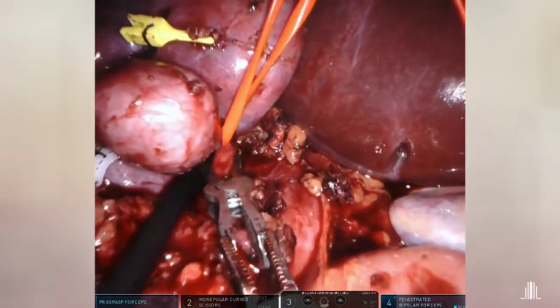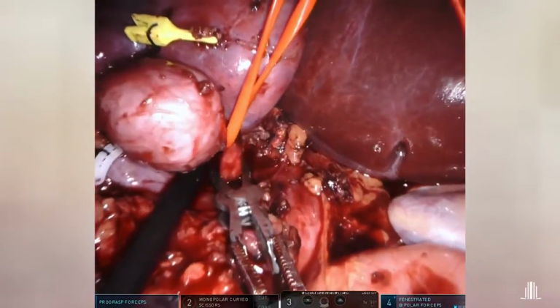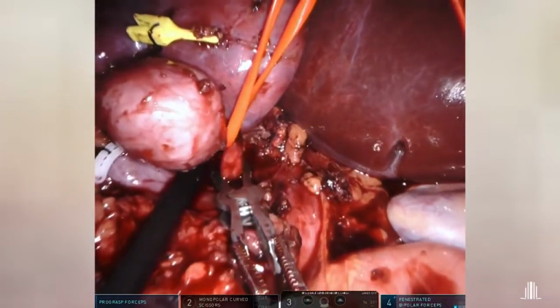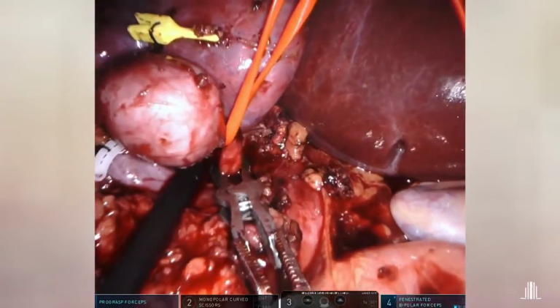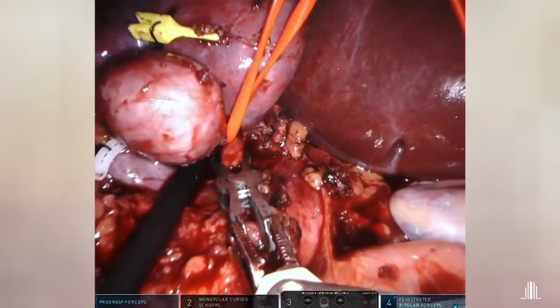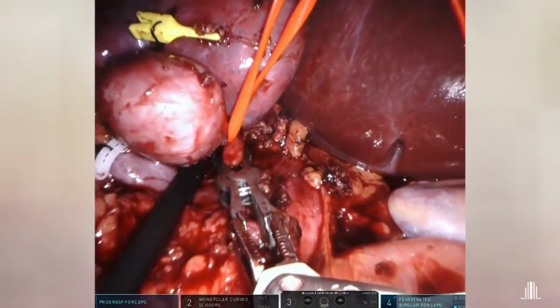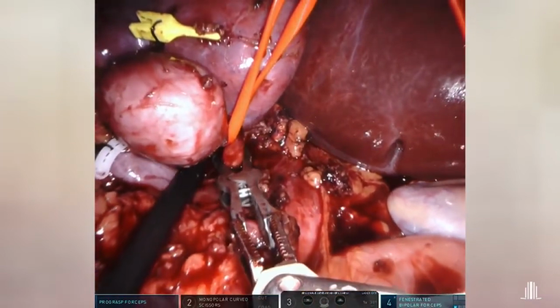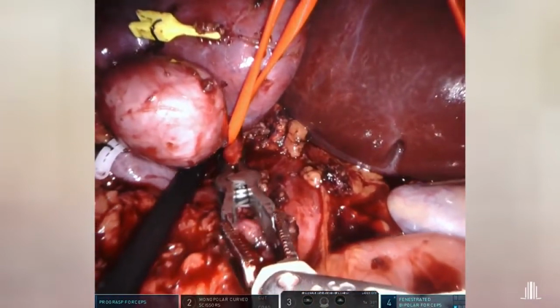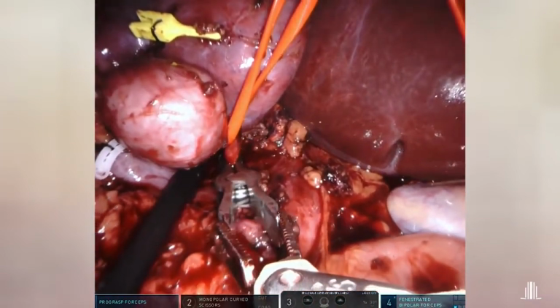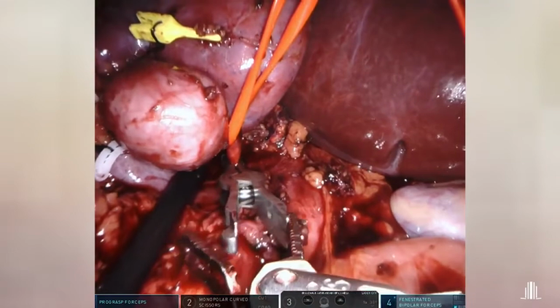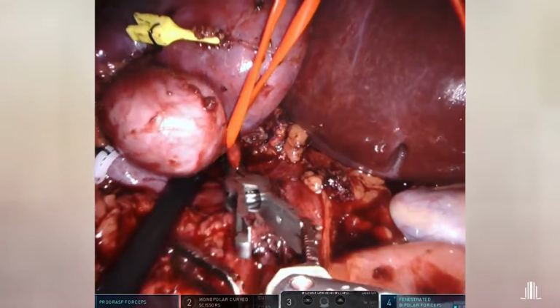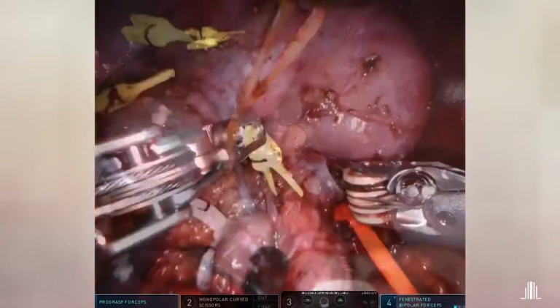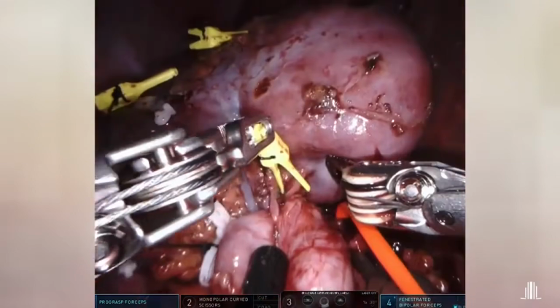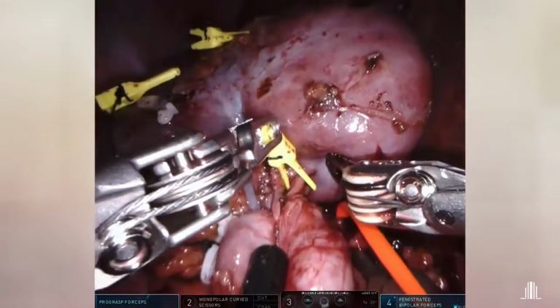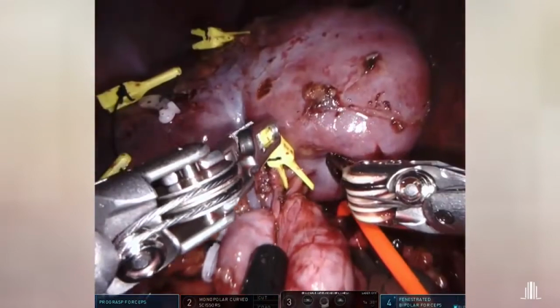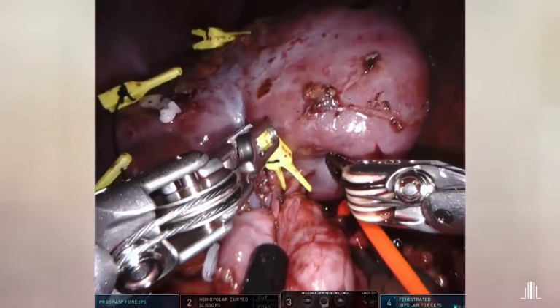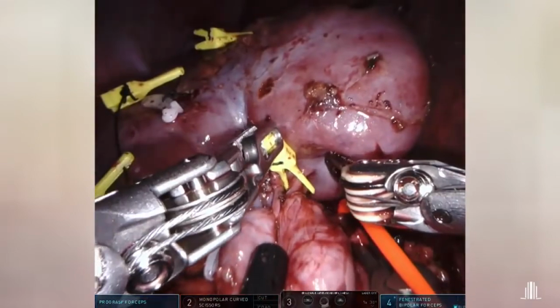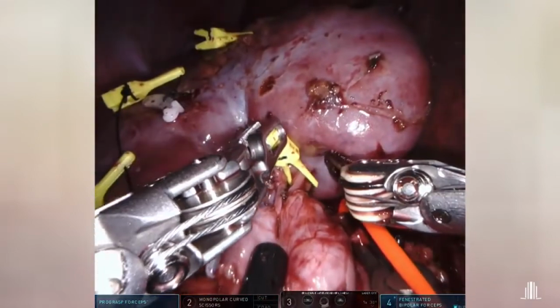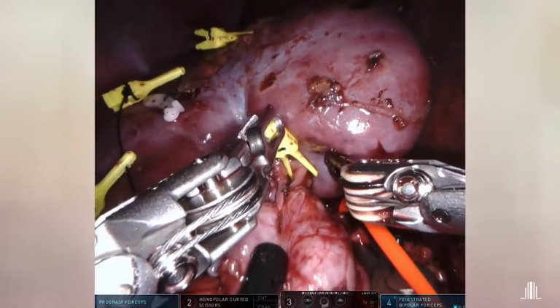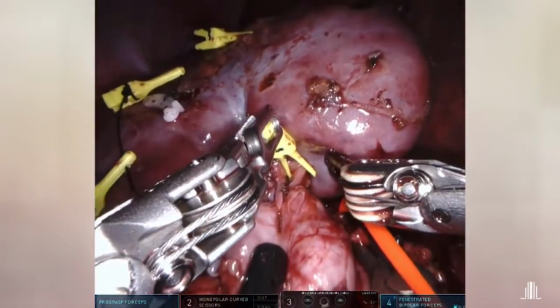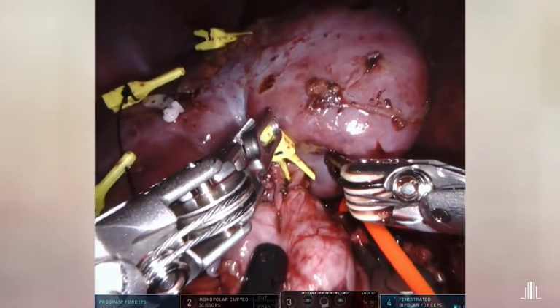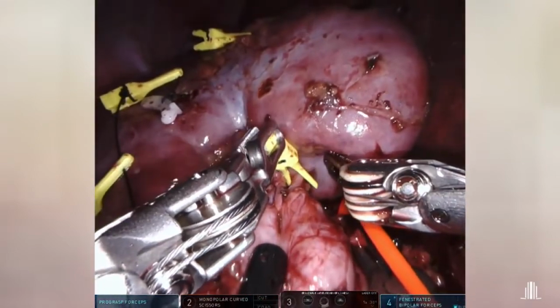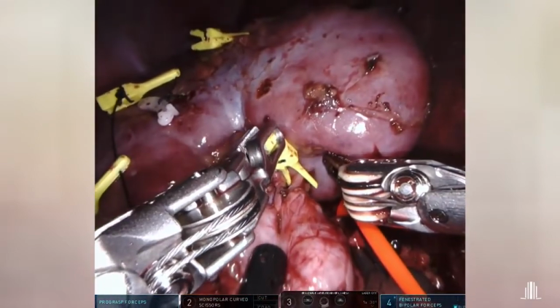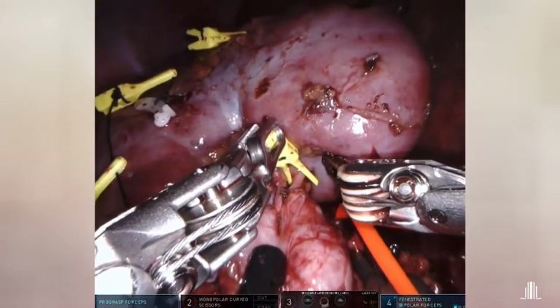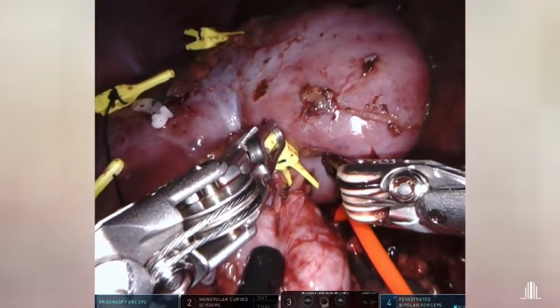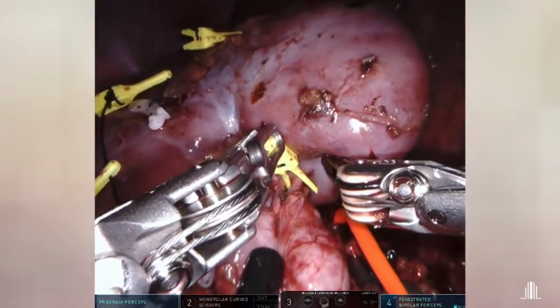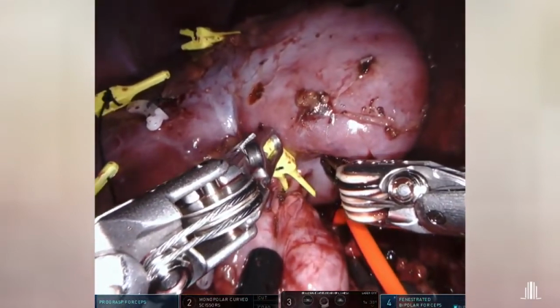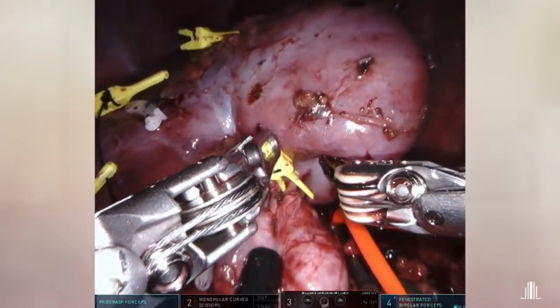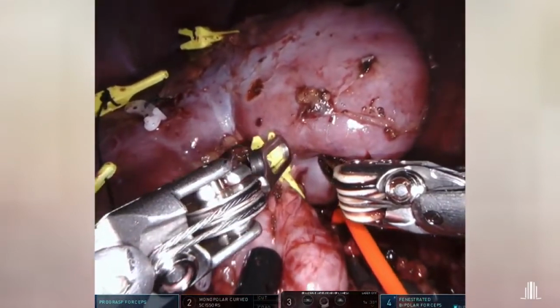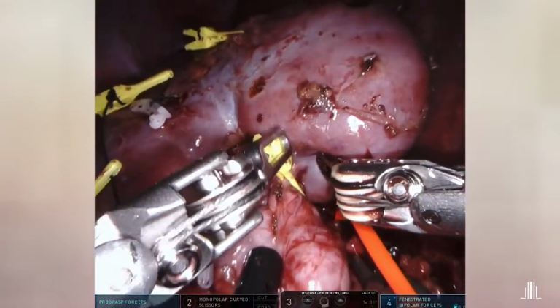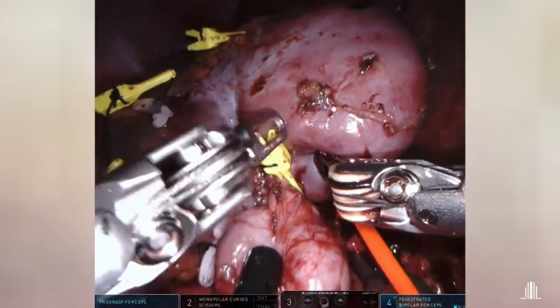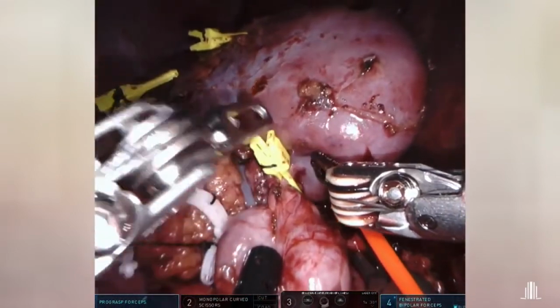The main renal artery is clamped with a bulldog. Posteriorly, we selectively clamped all the branches.